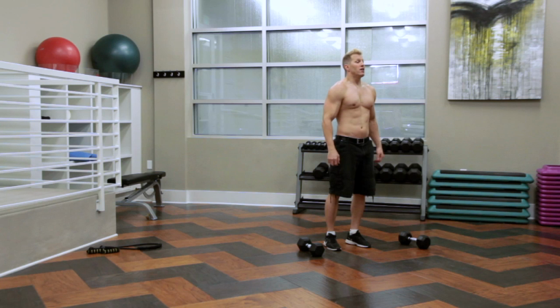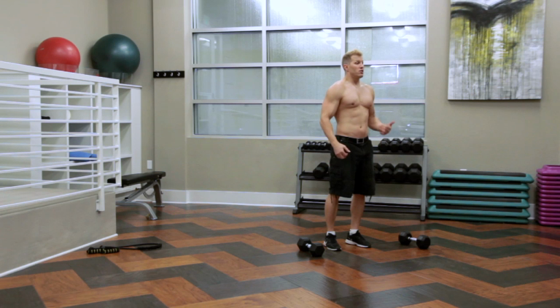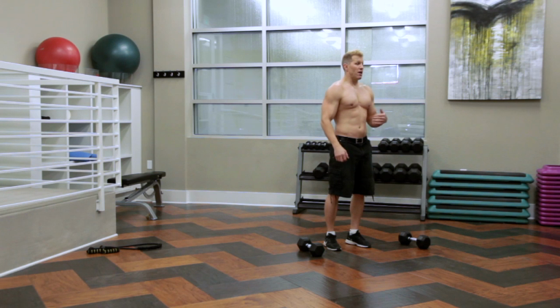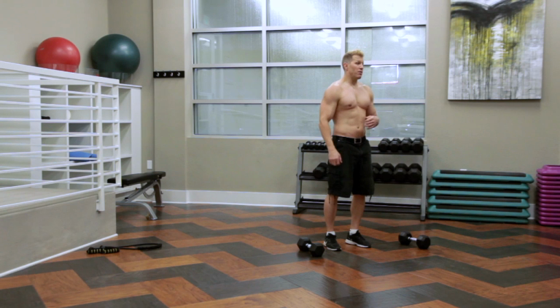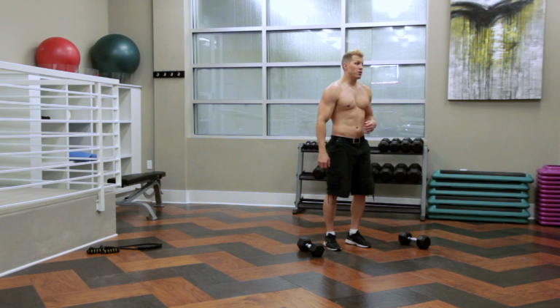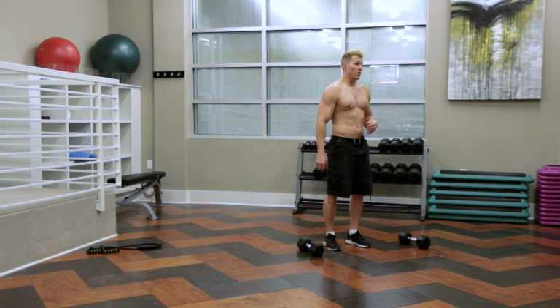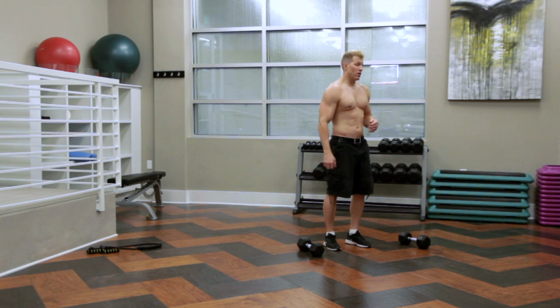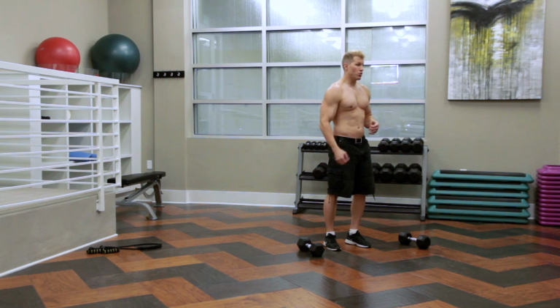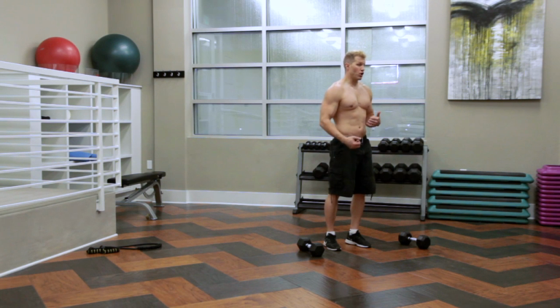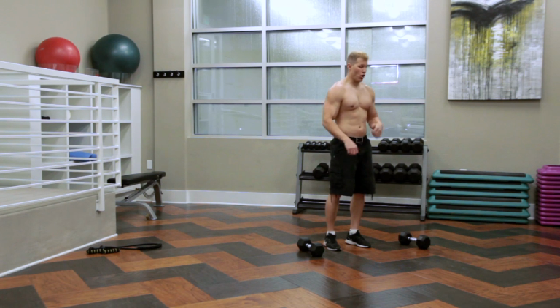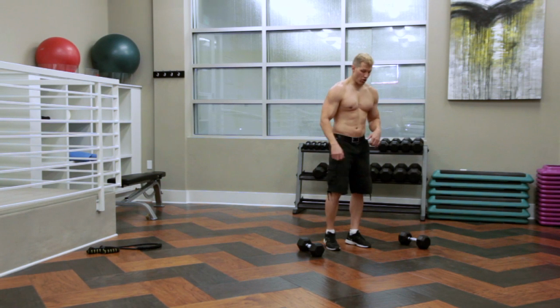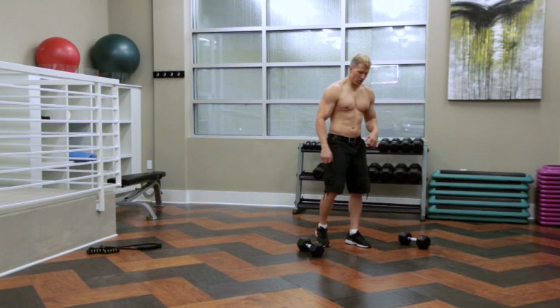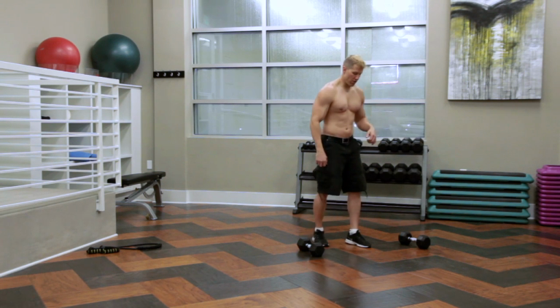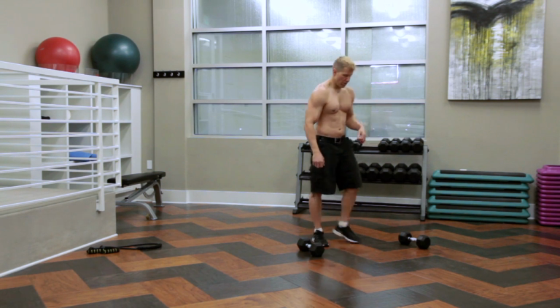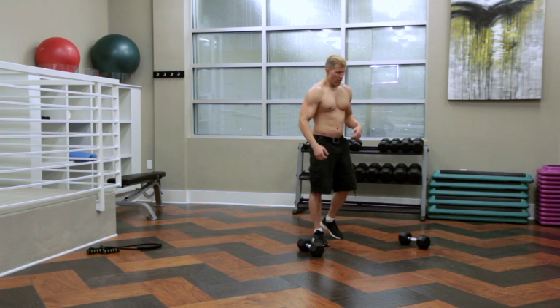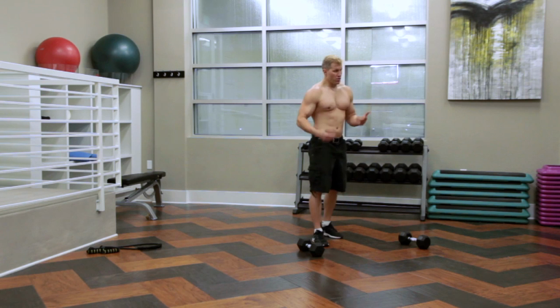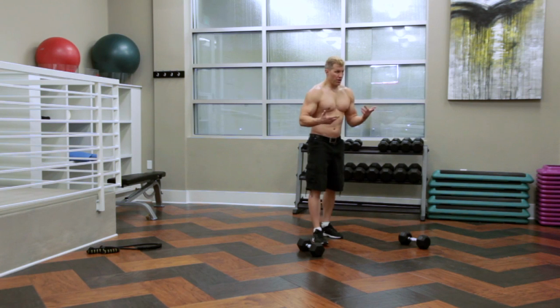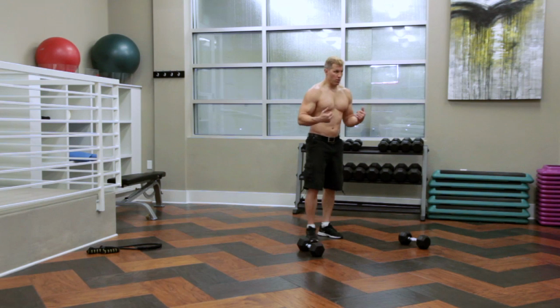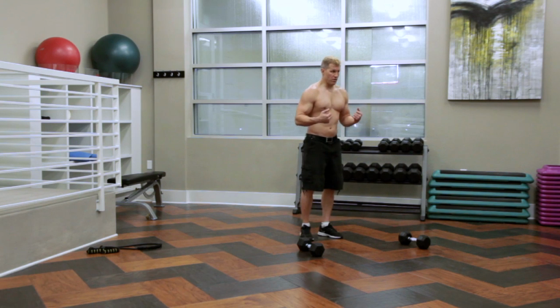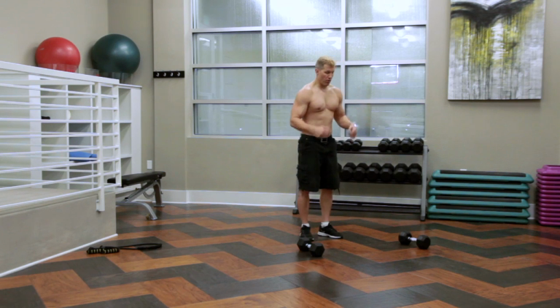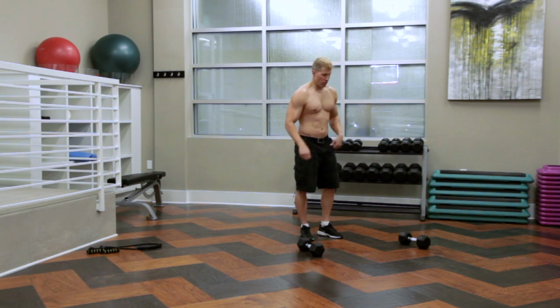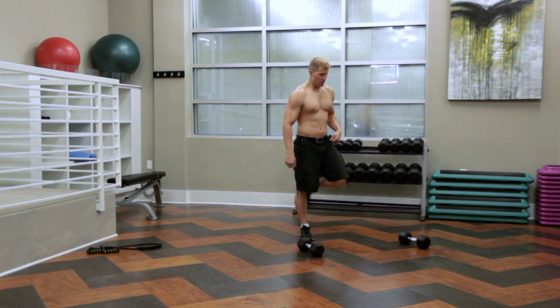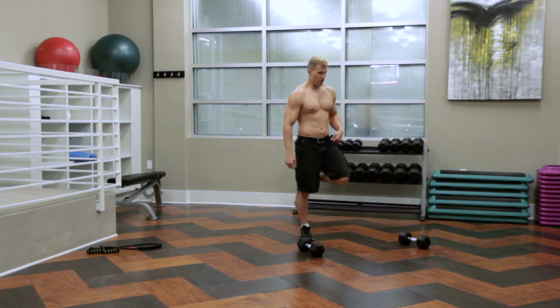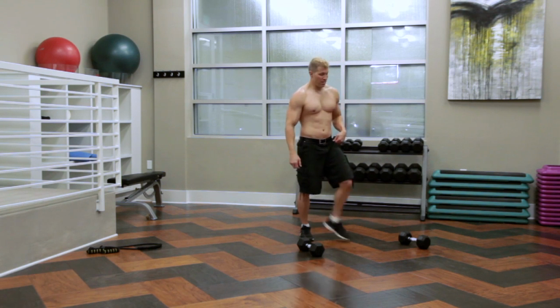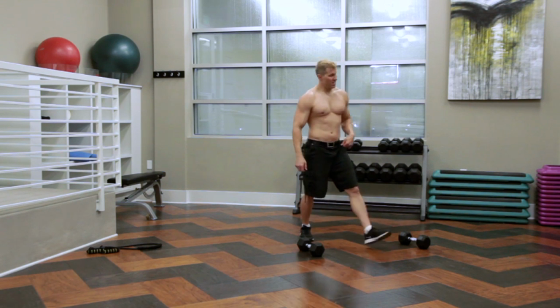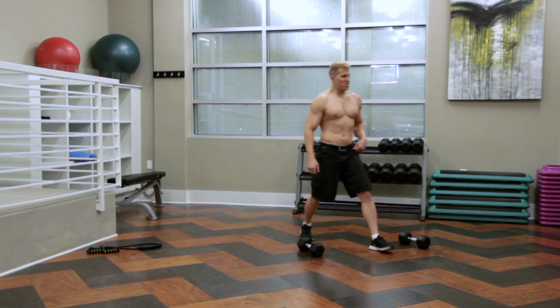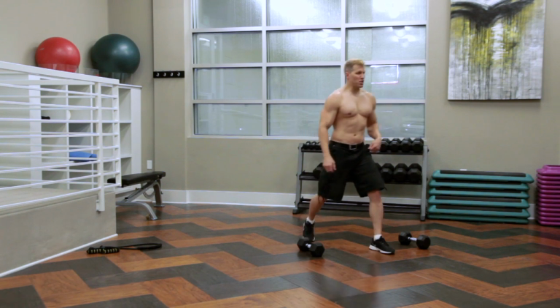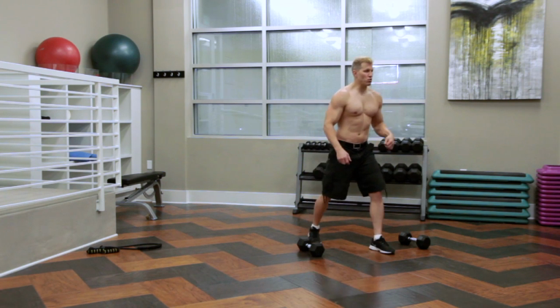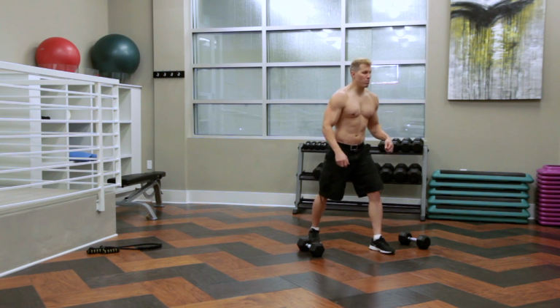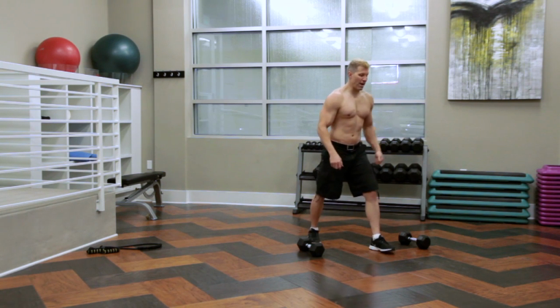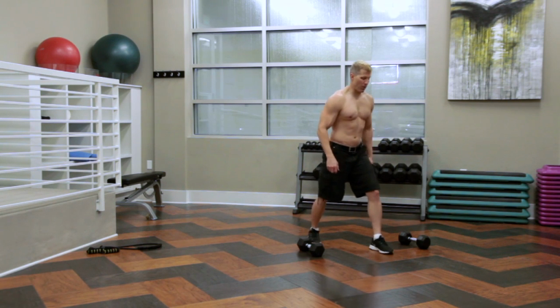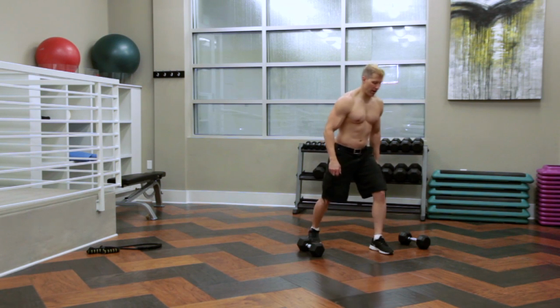So now I'm going to show you a lunge with a curl. We're going to do a typical lunge. This is just with body weight.